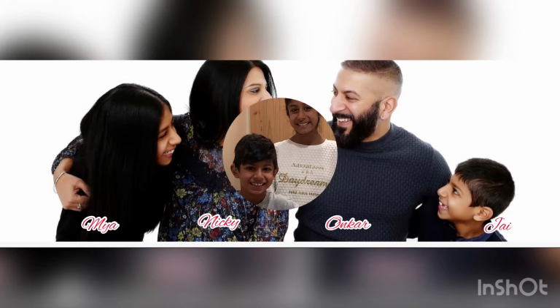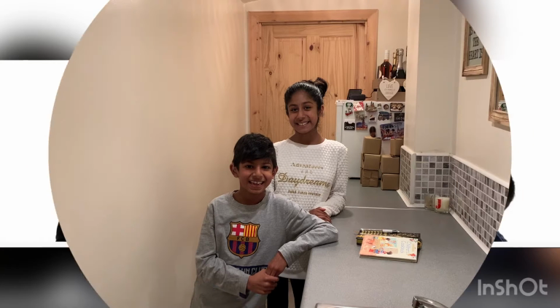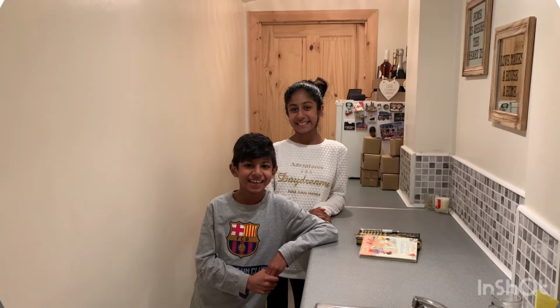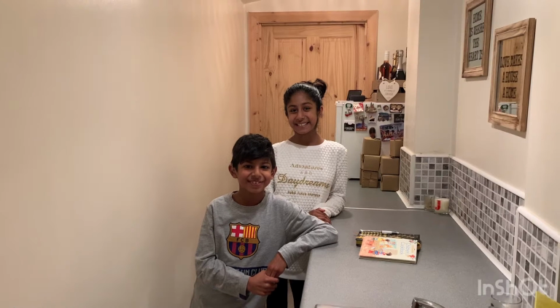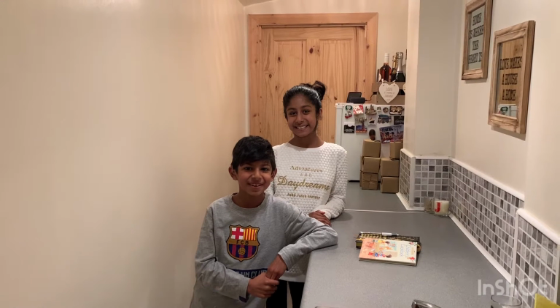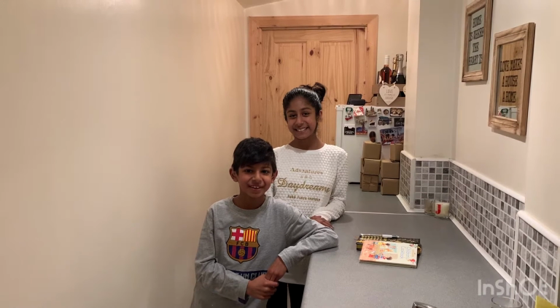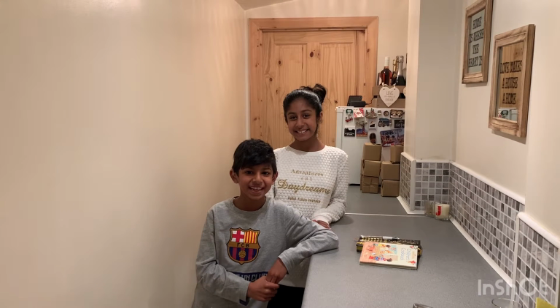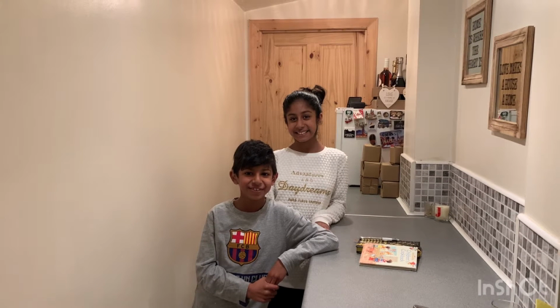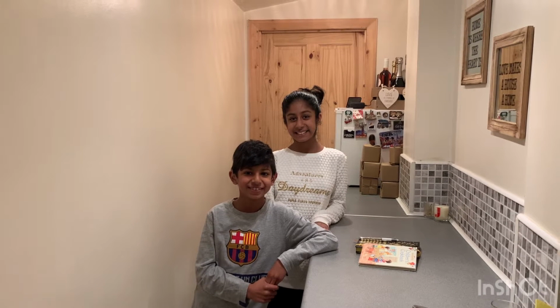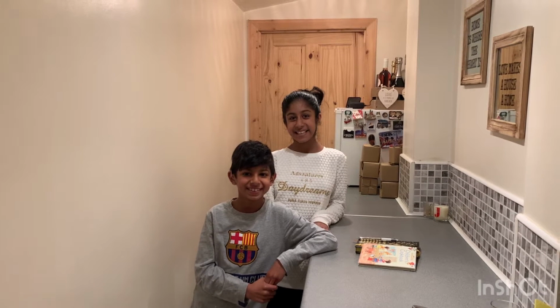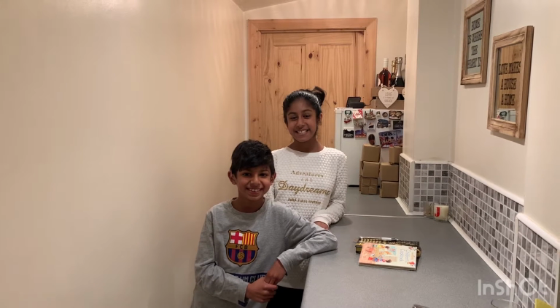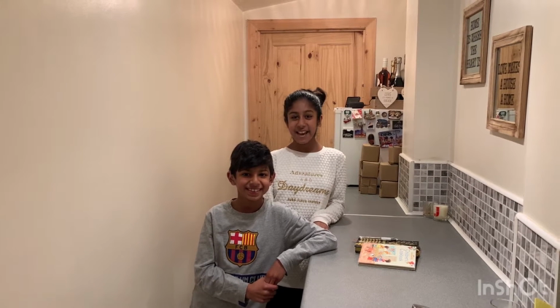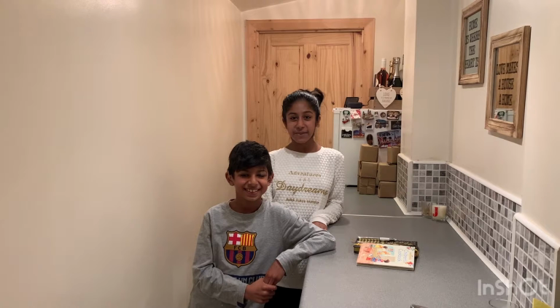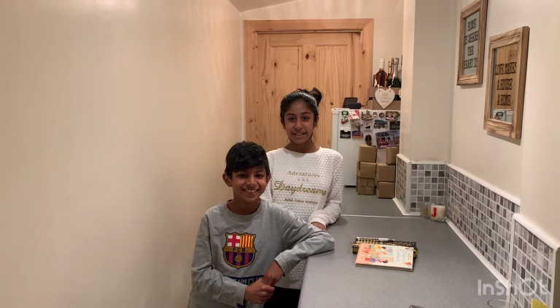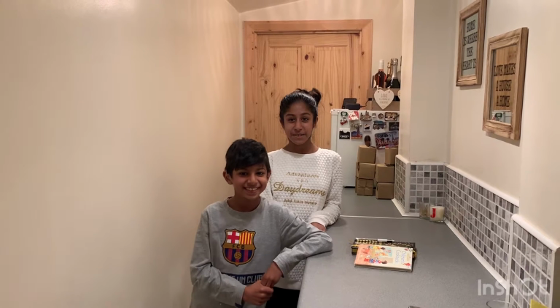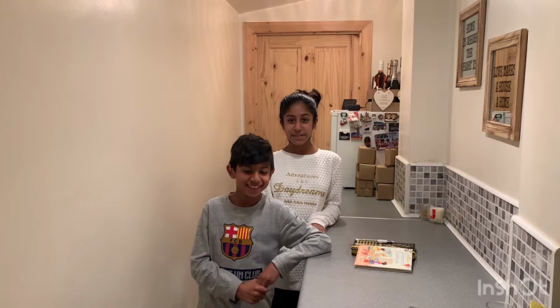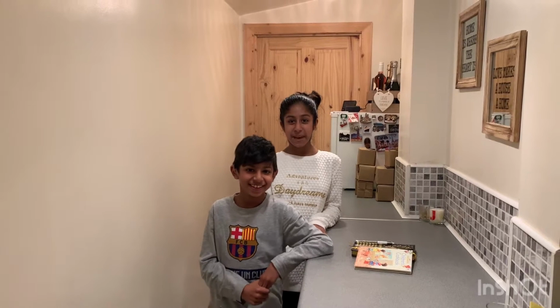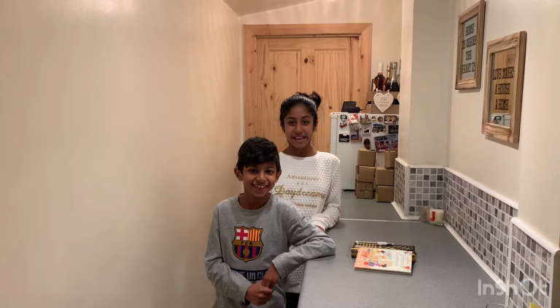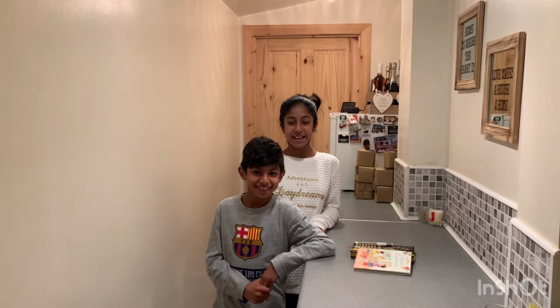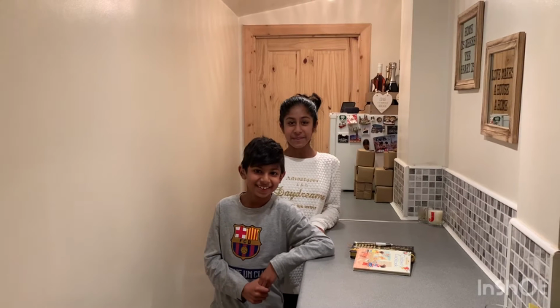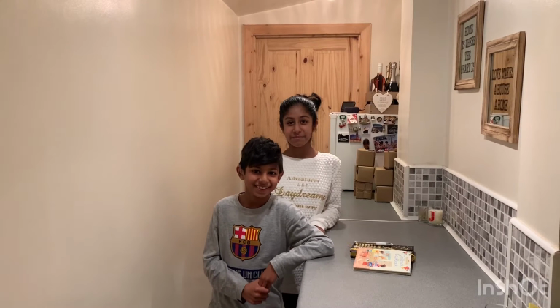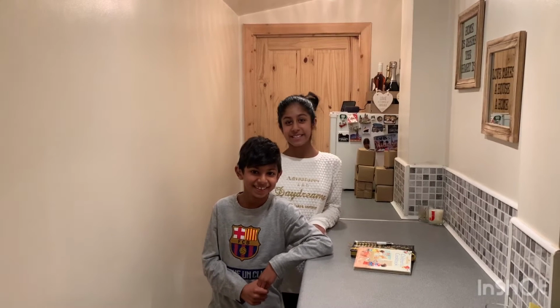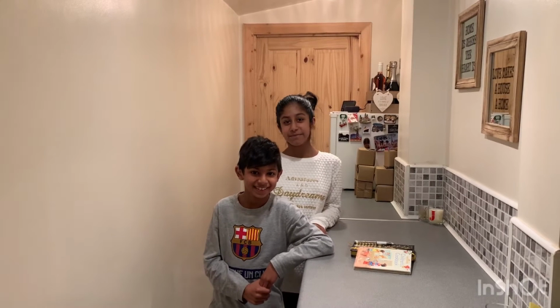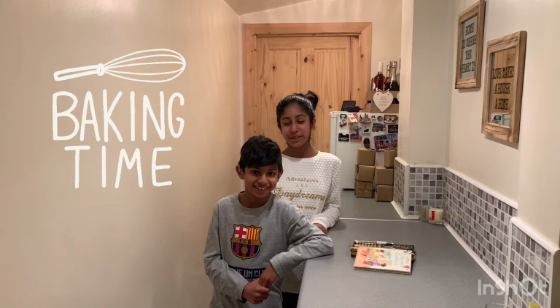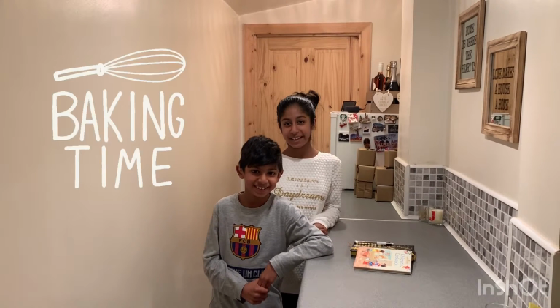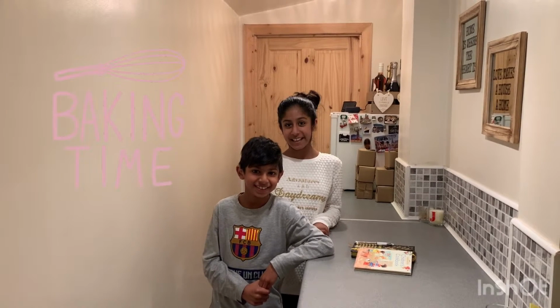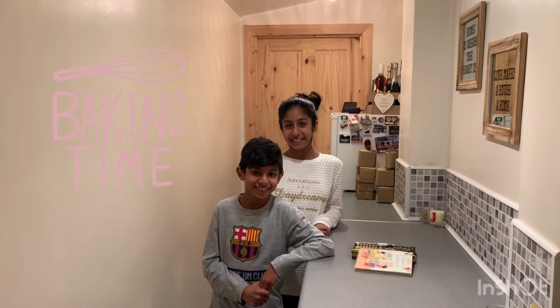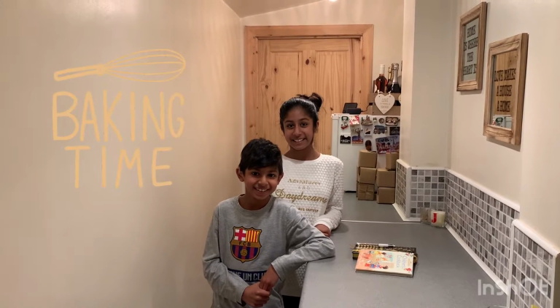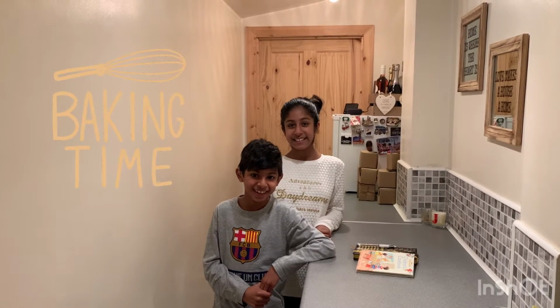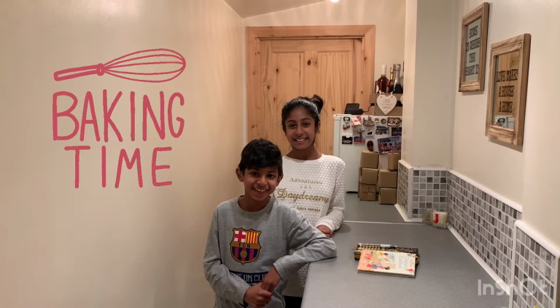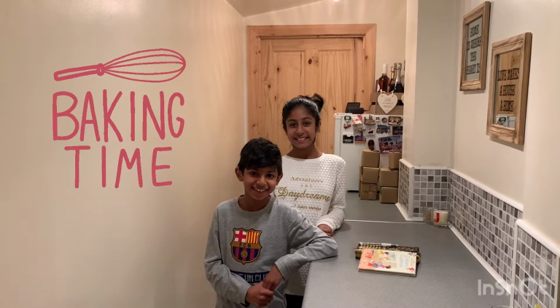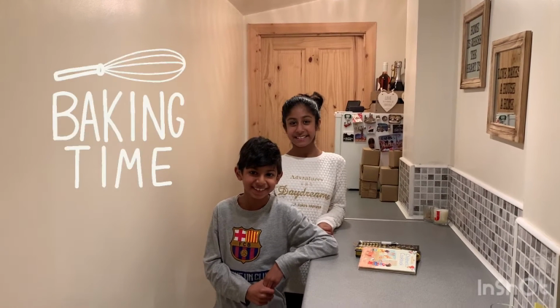Welcome back to our channel. Today we're going to do some baking and we're going to be making some chocolate cake. So let's get started.